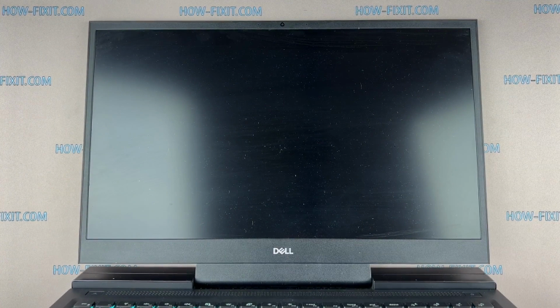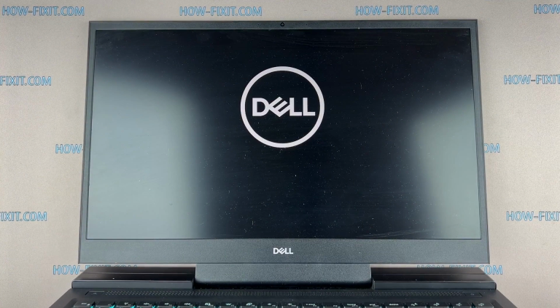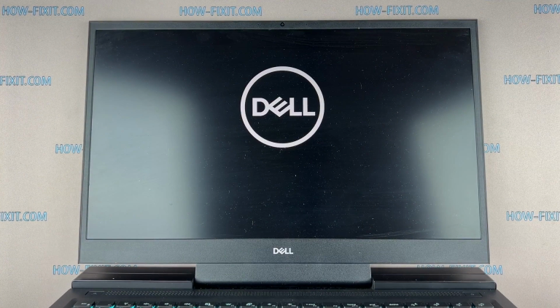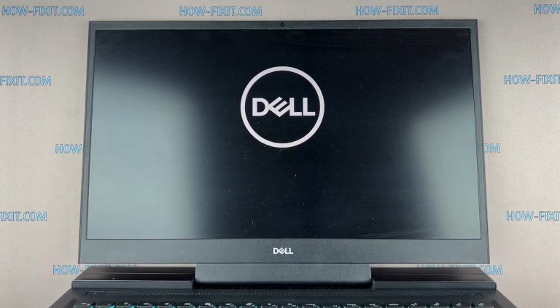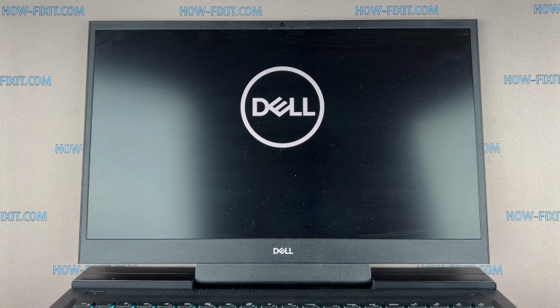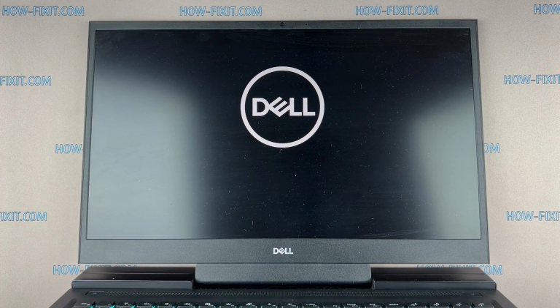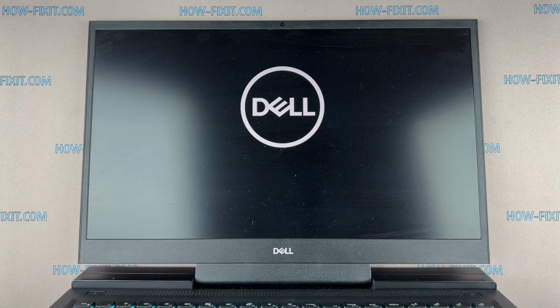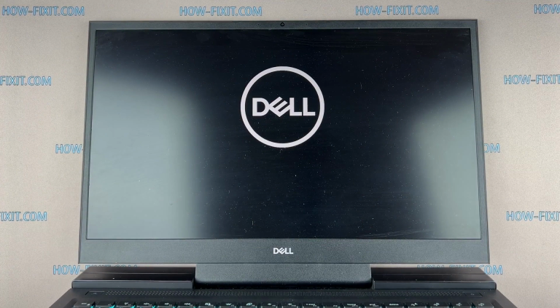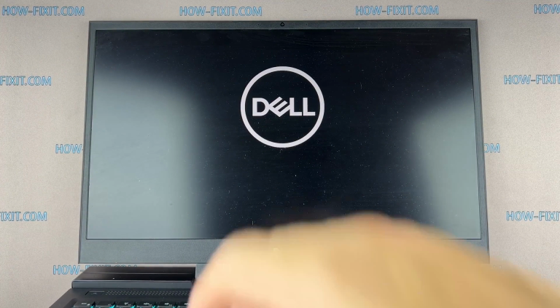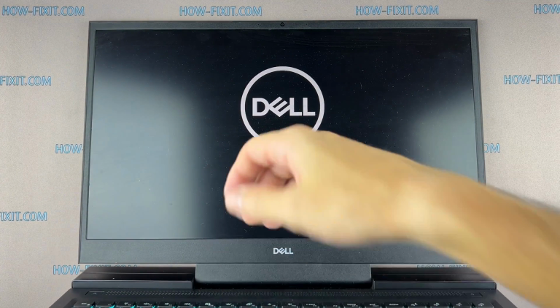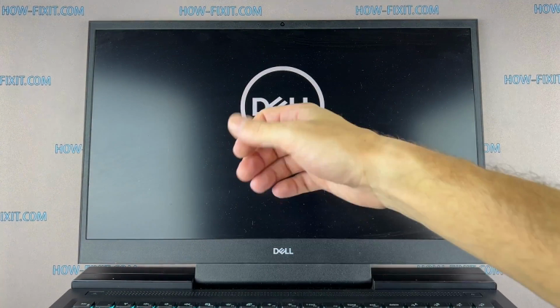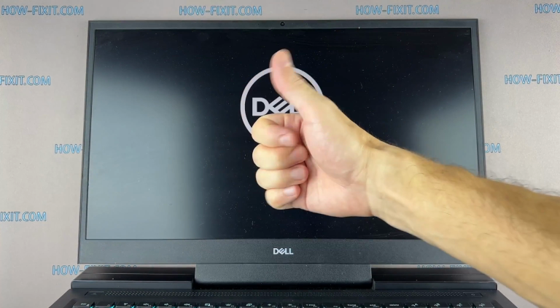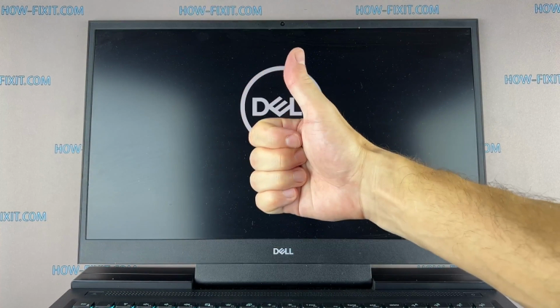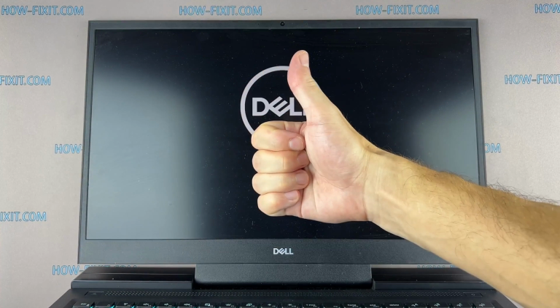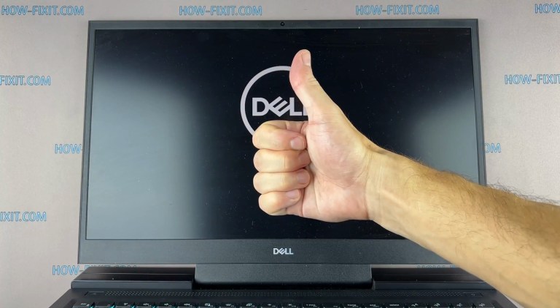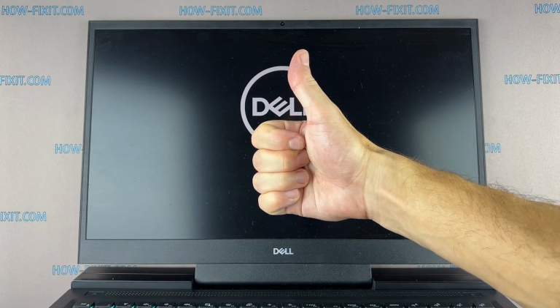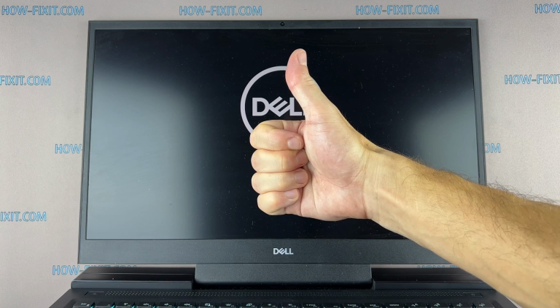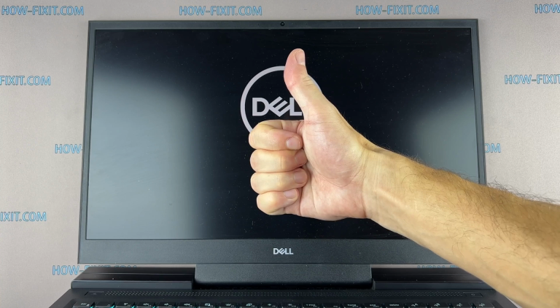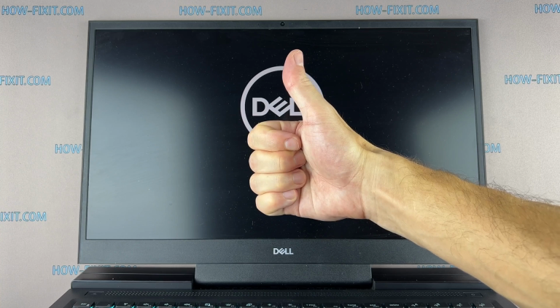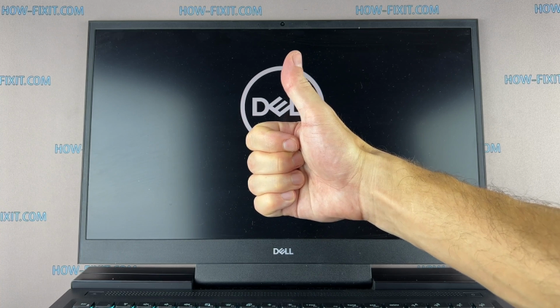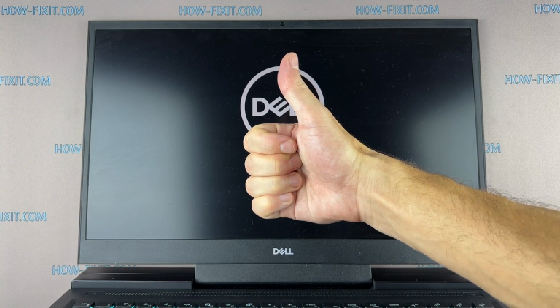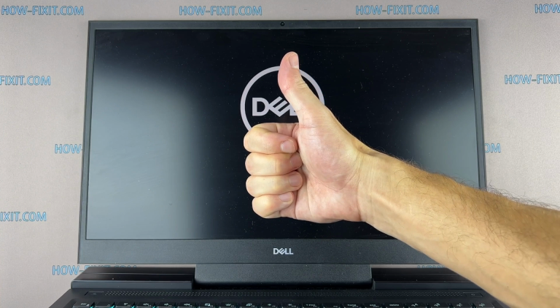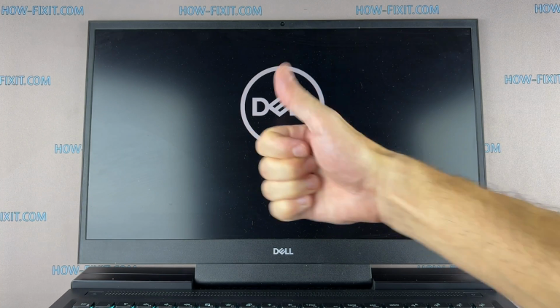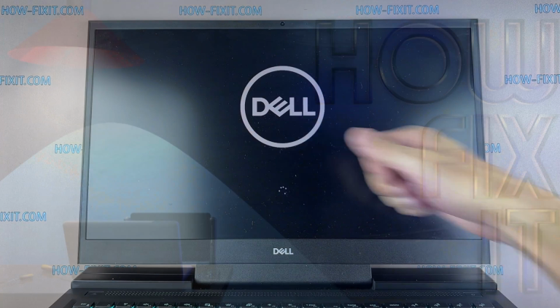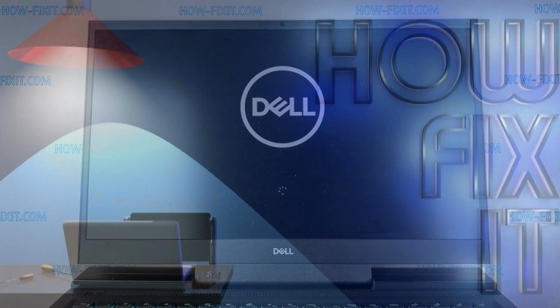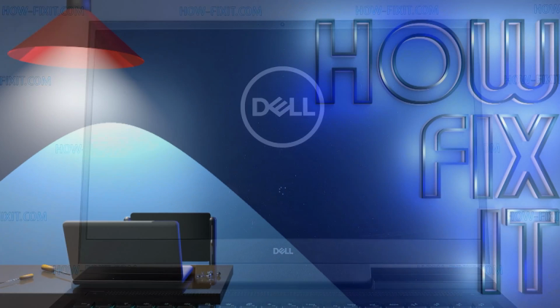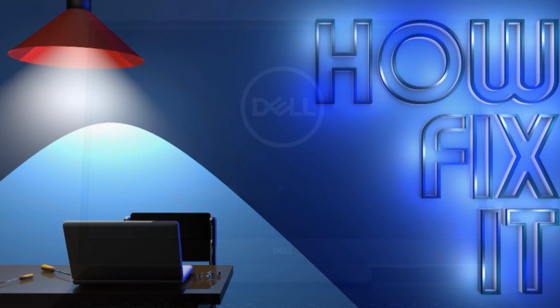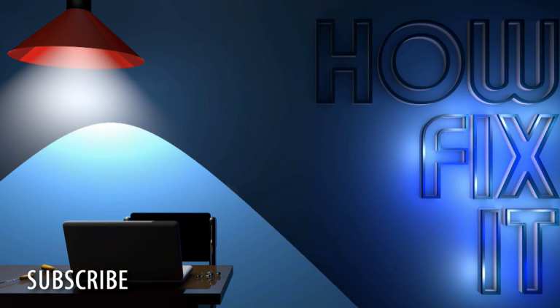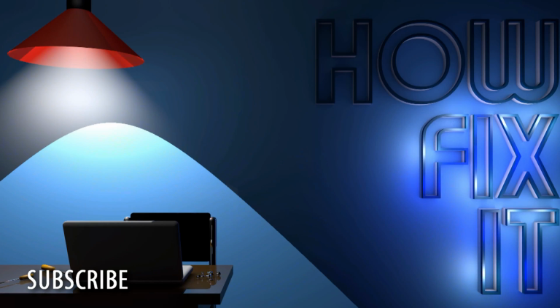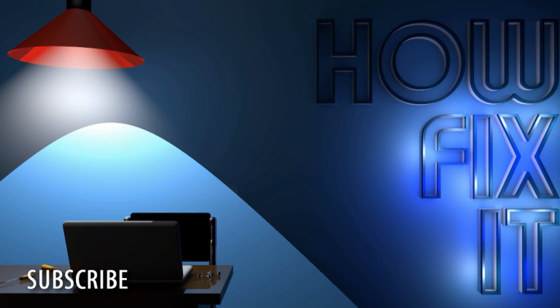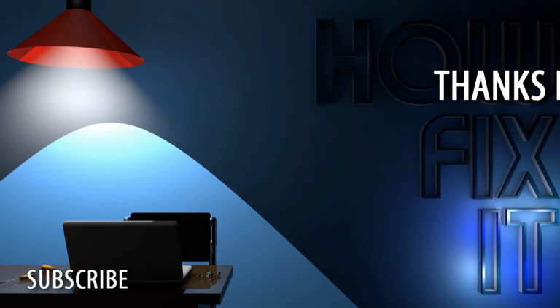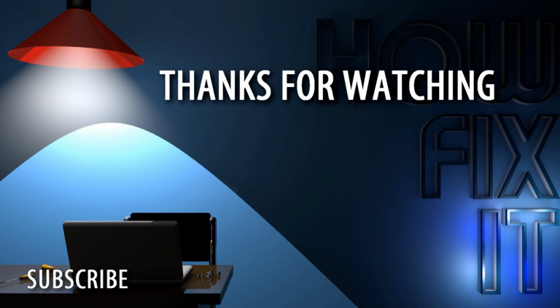Well, that's all. From How Fix It — see you guys next time.